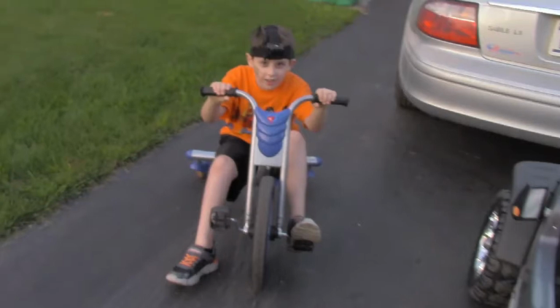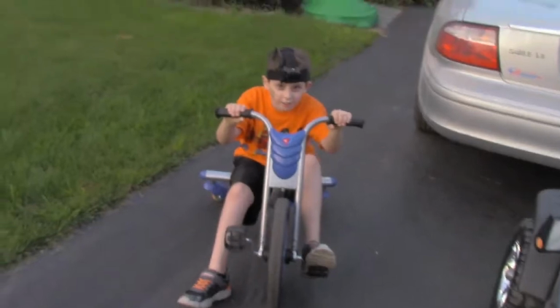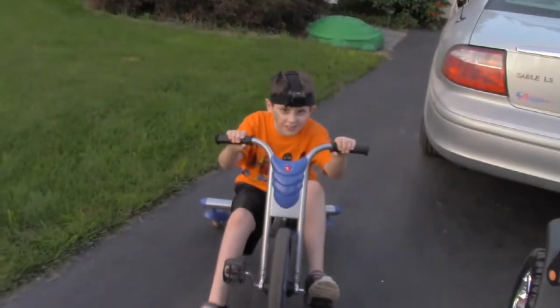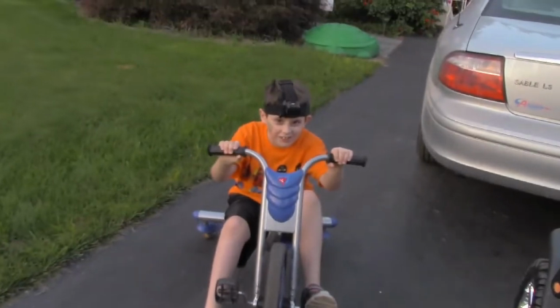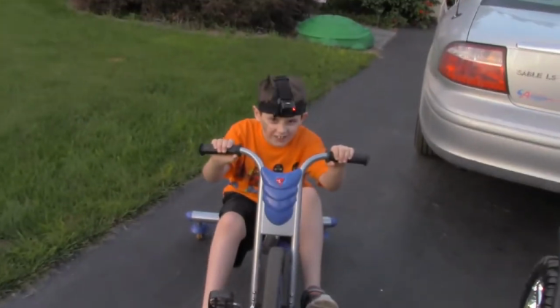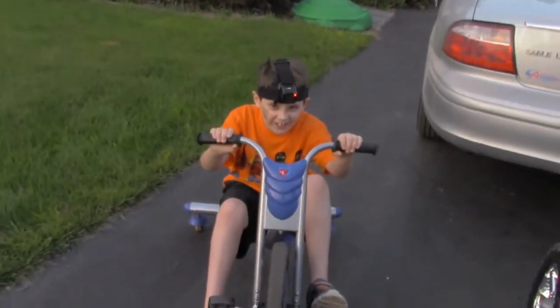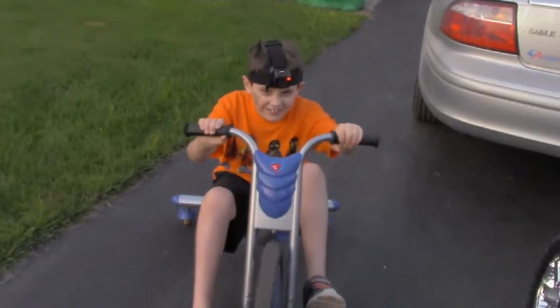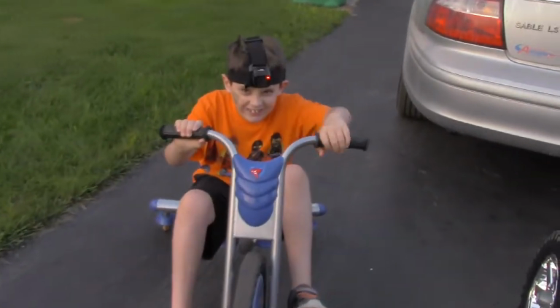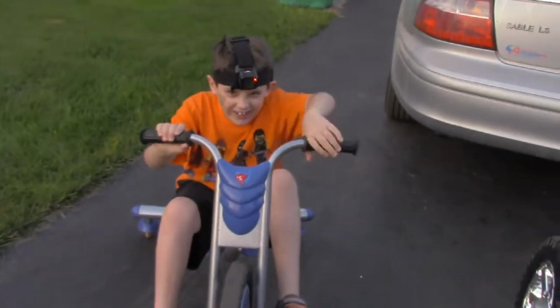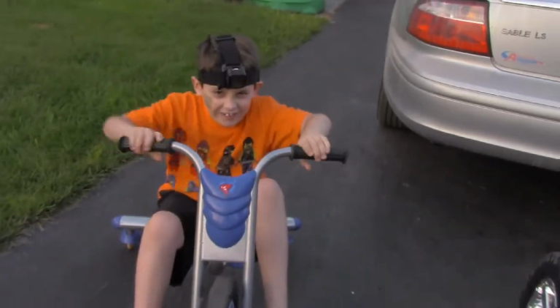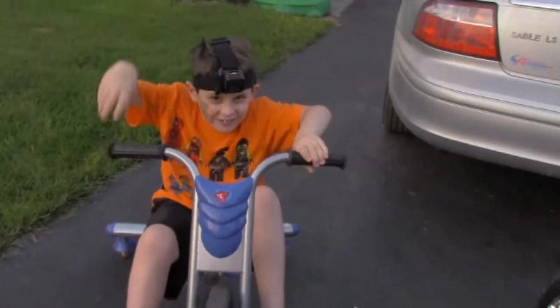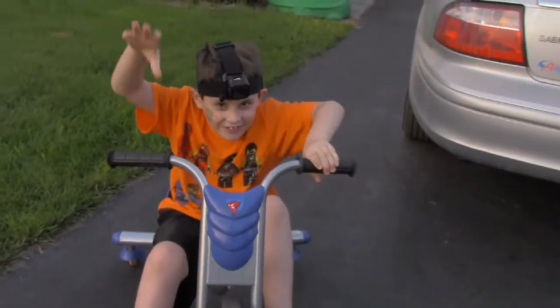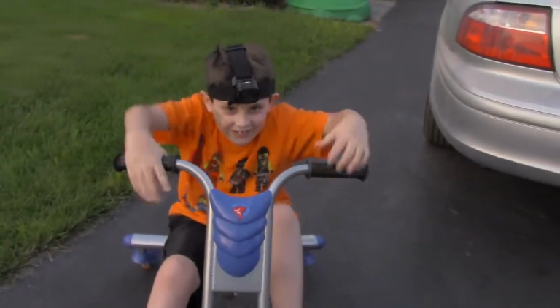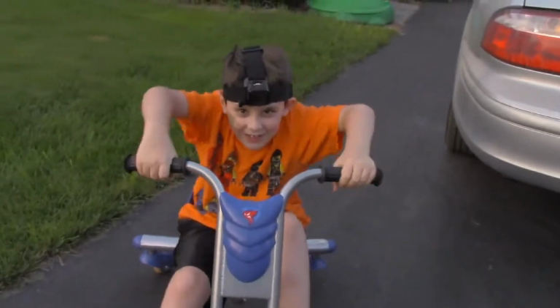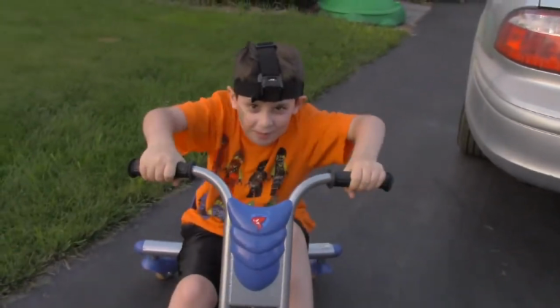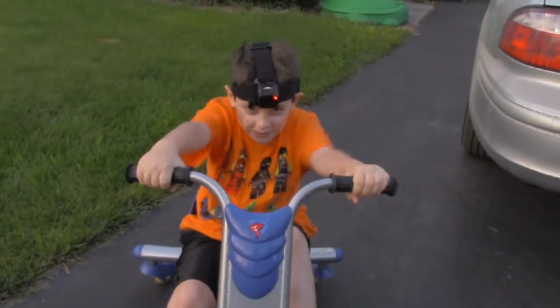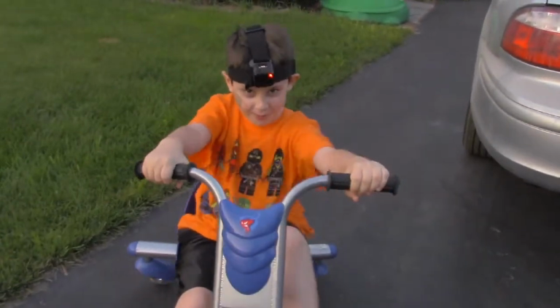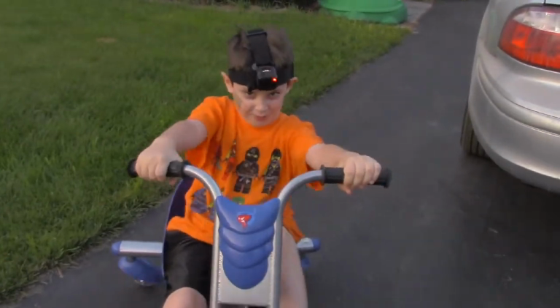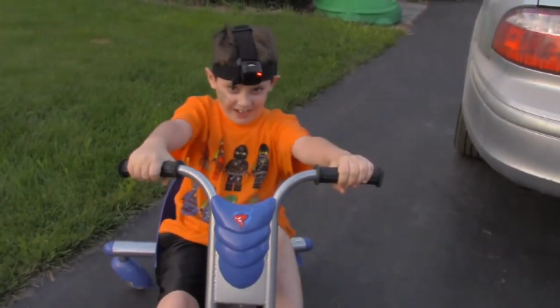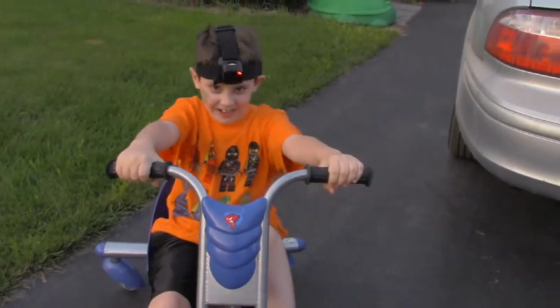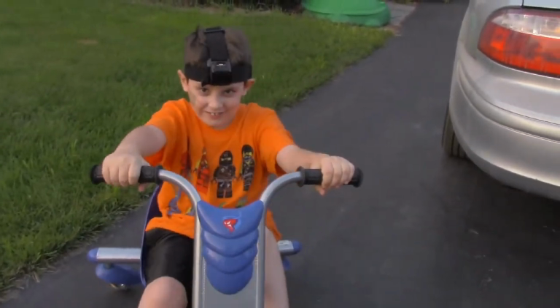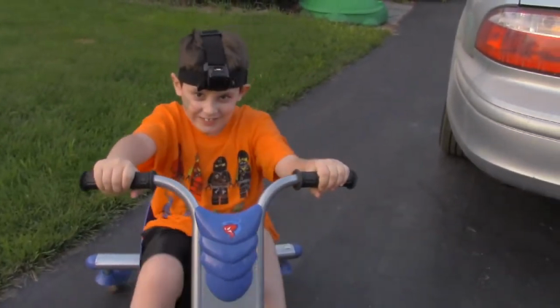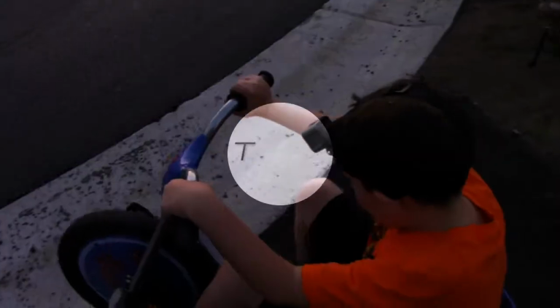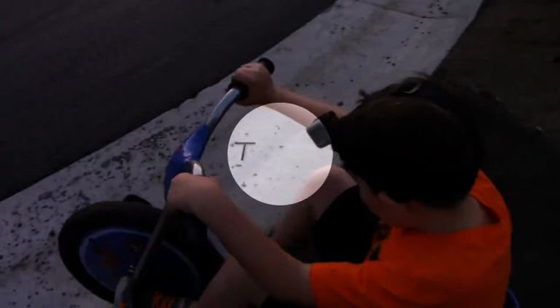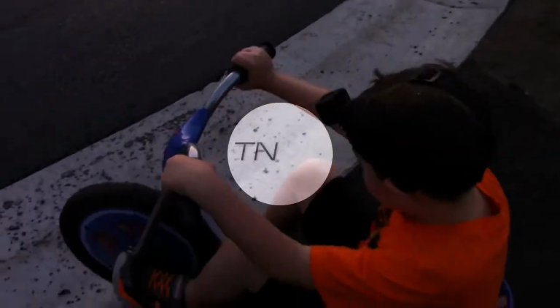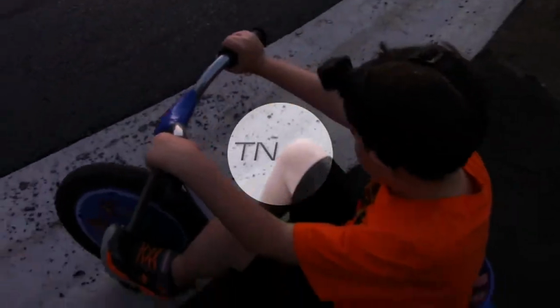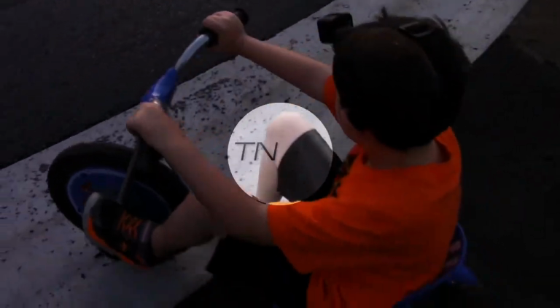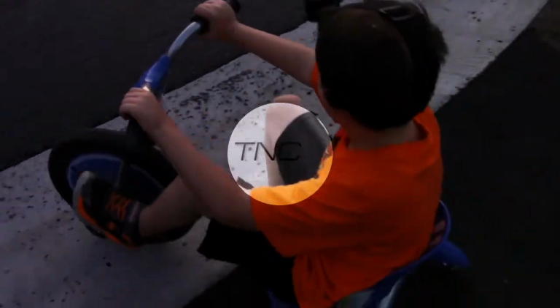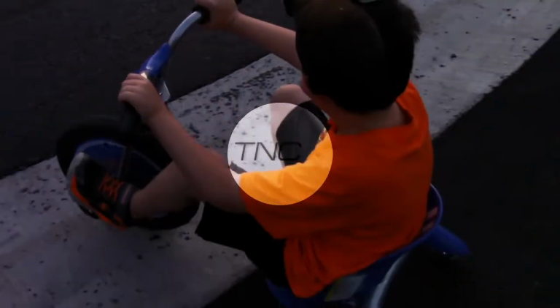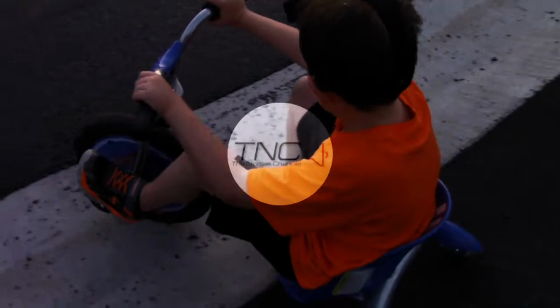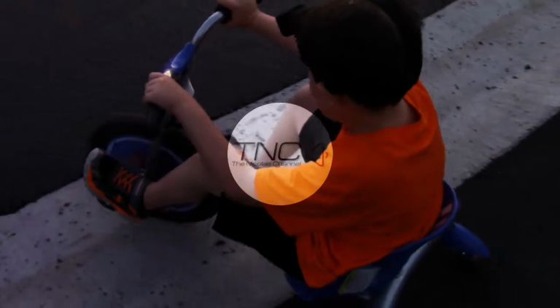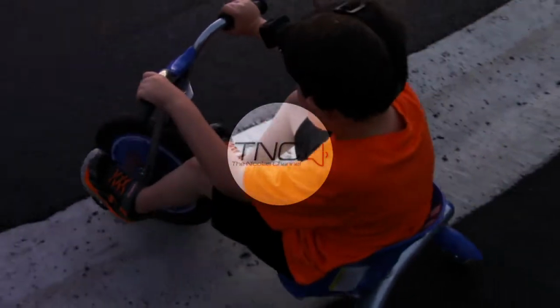Hey, what's up guys? Today I'm going to be doing some spin-outs. 4, 2, let's go!